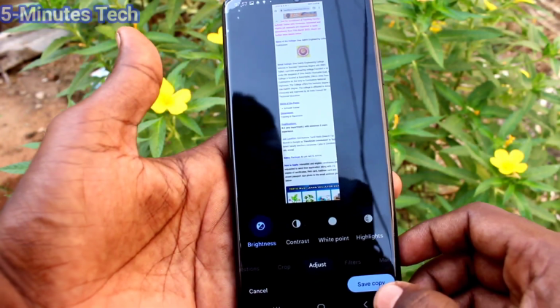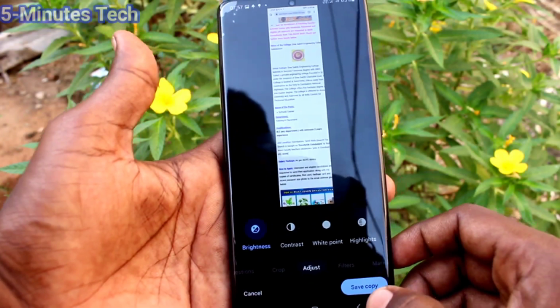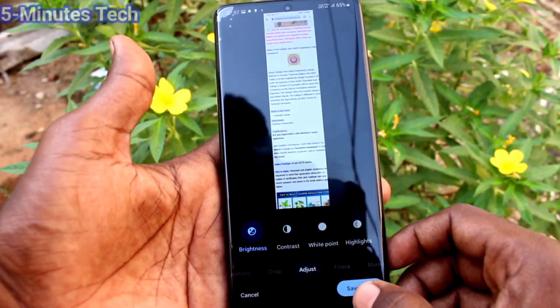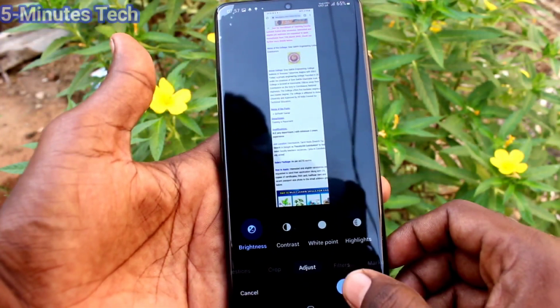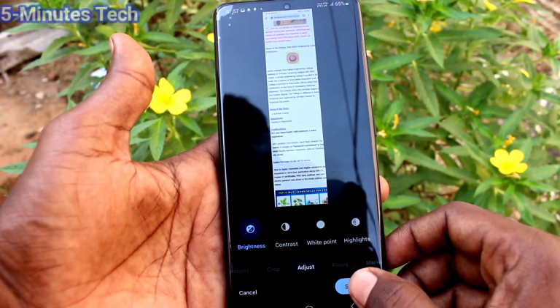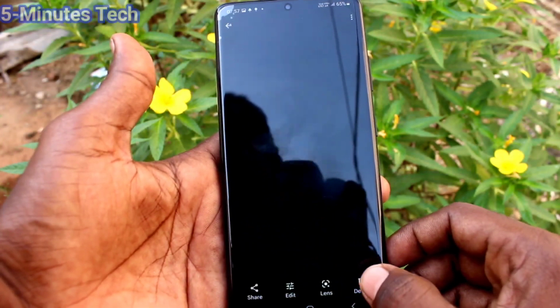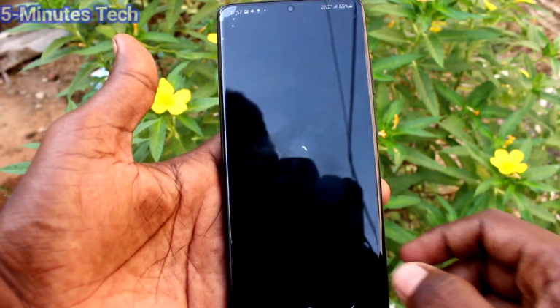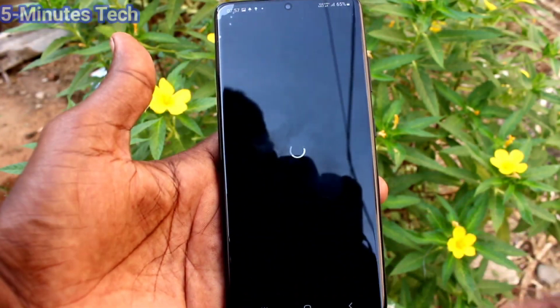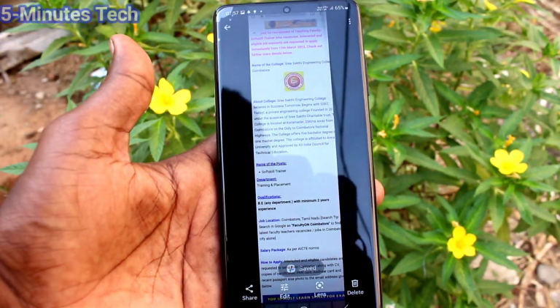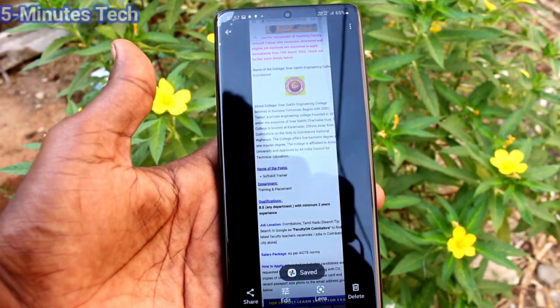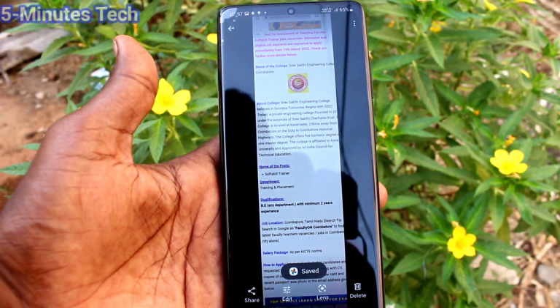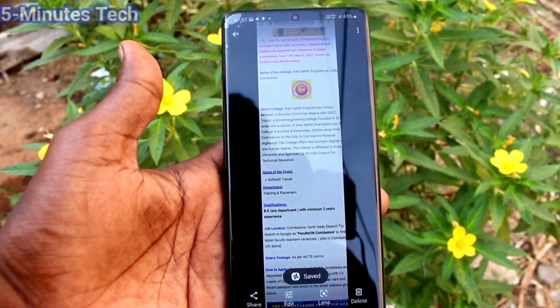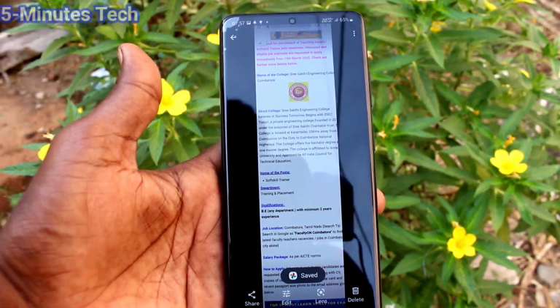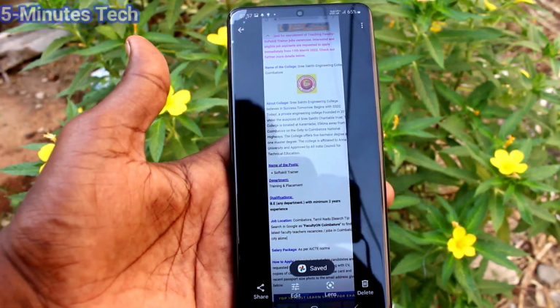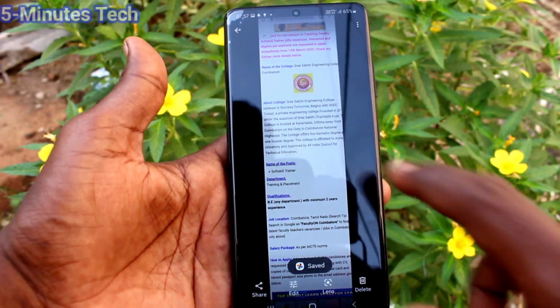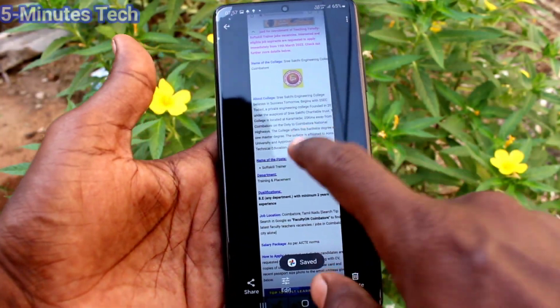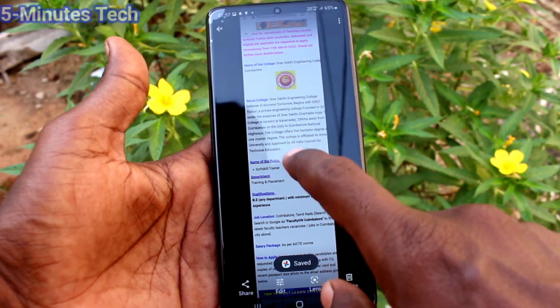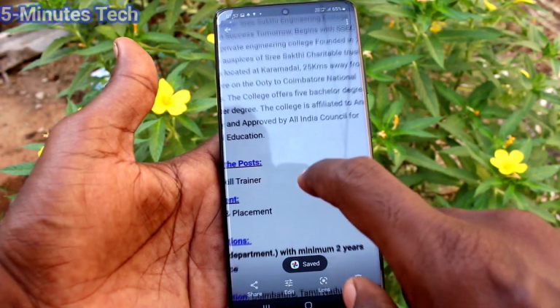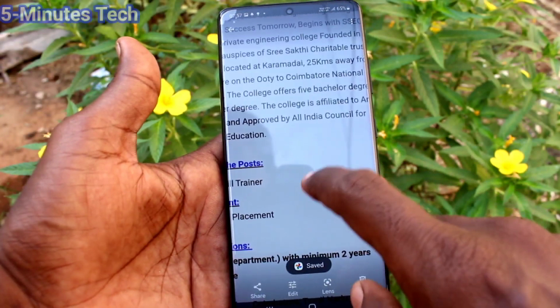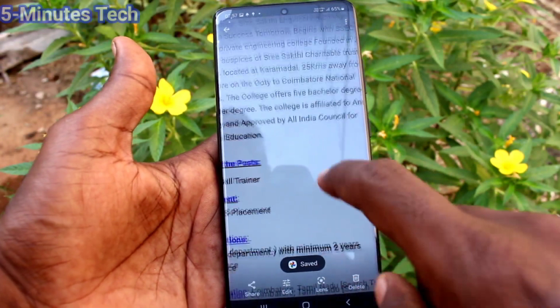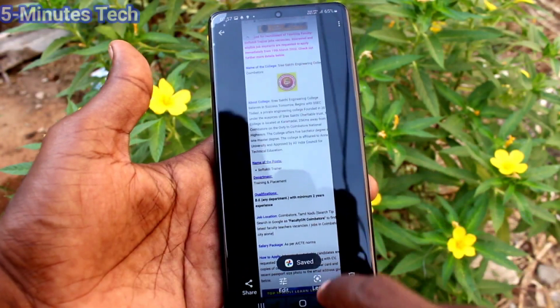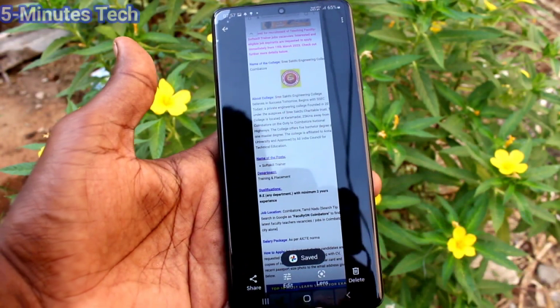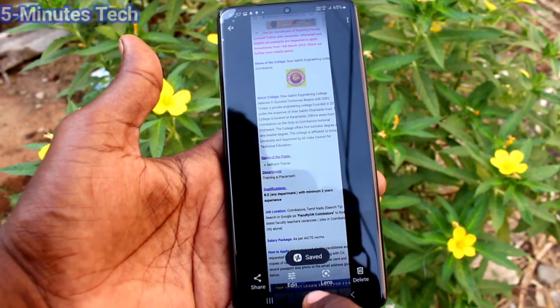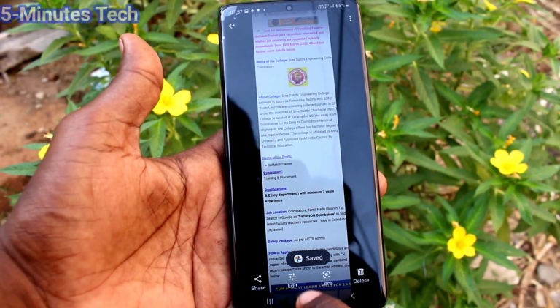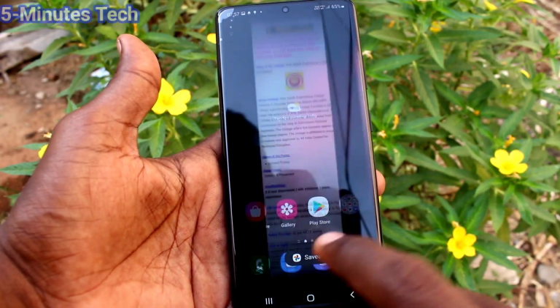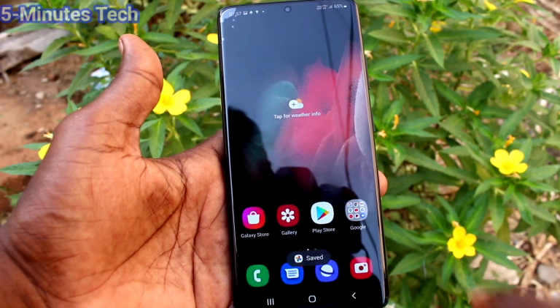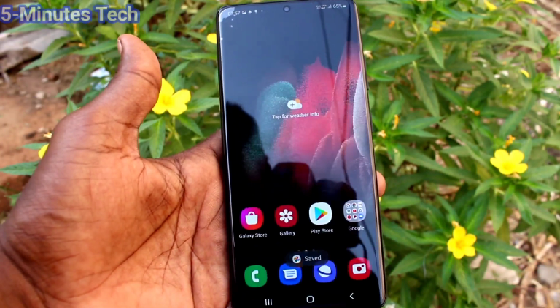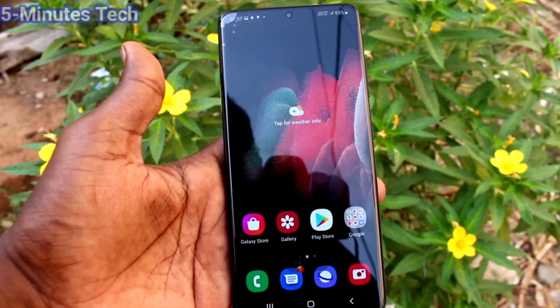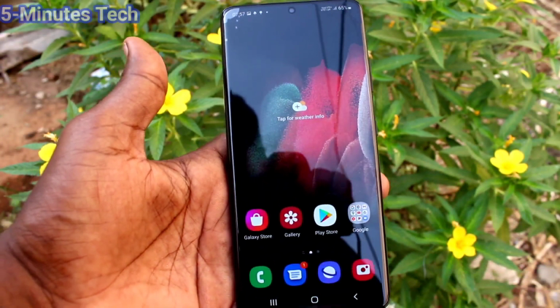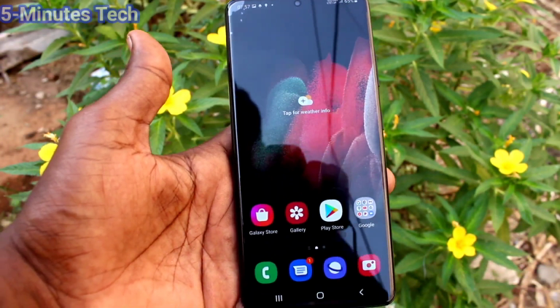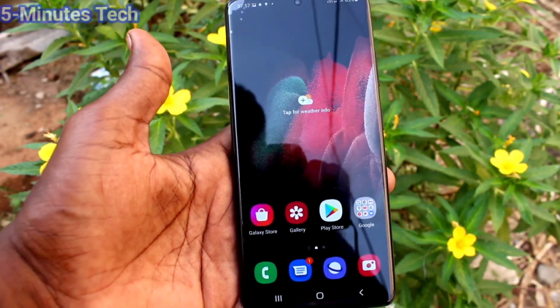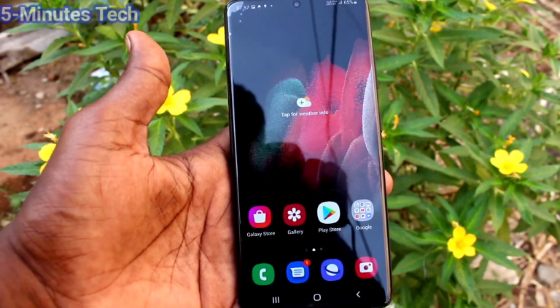After editing, click on save a copy and it will be saved. This is the long screenshot after editing.